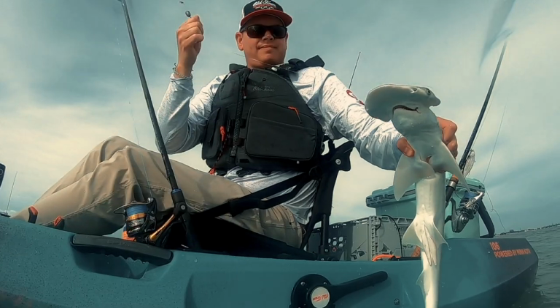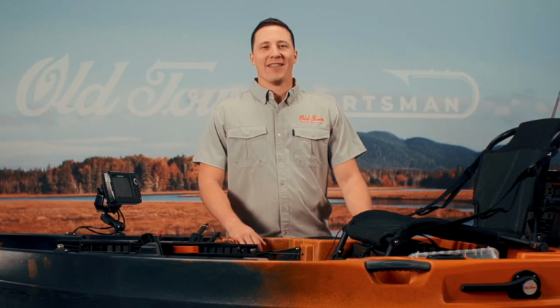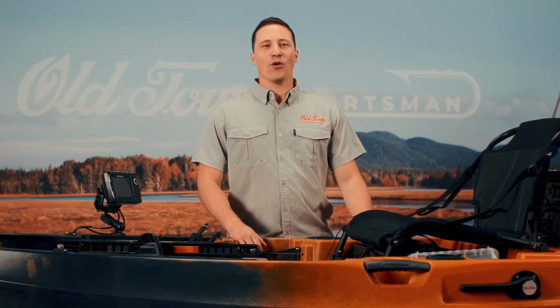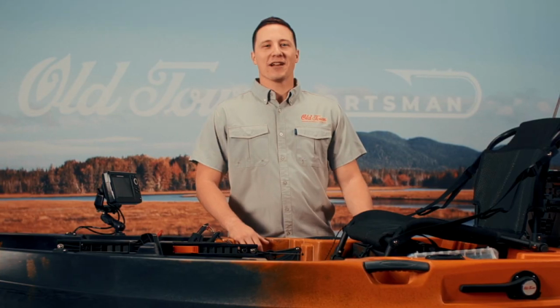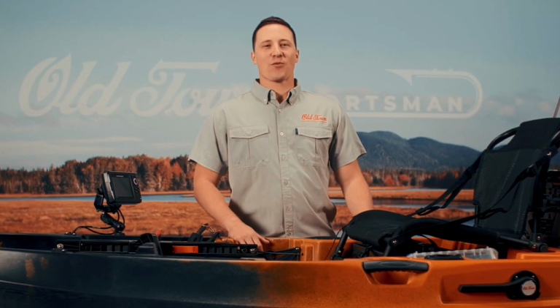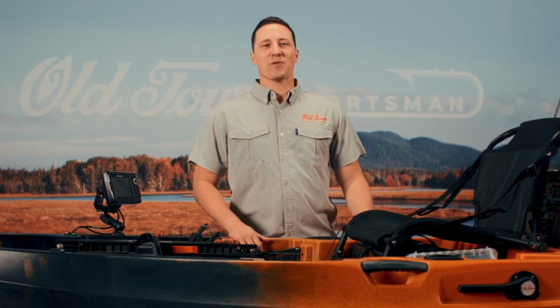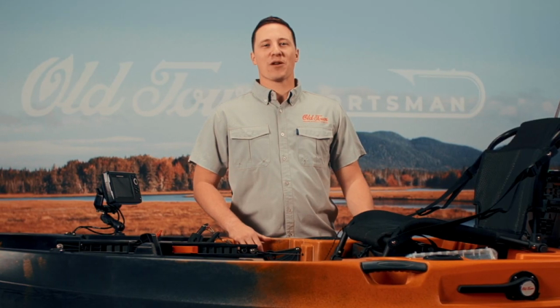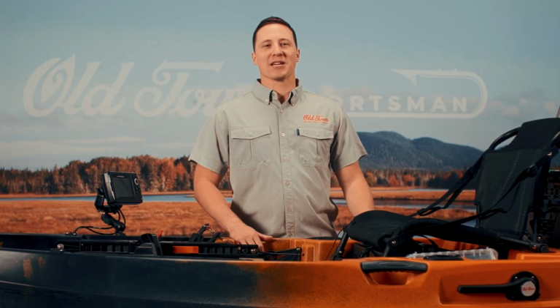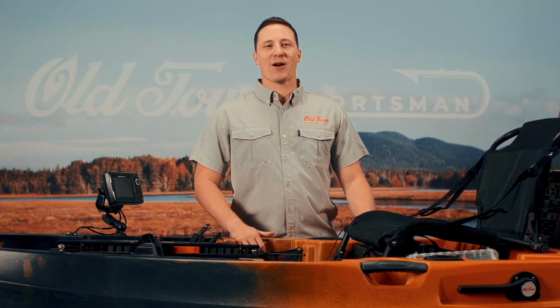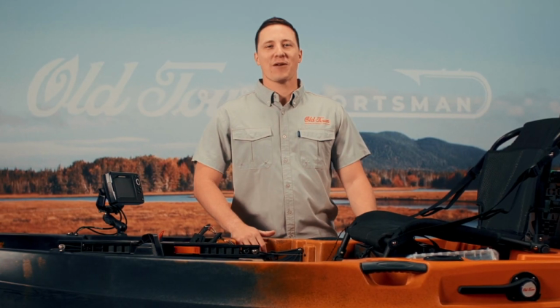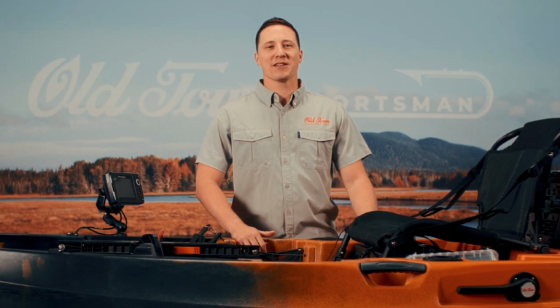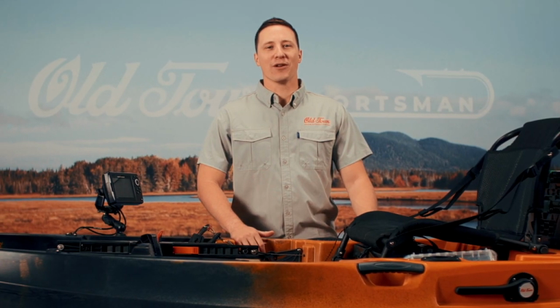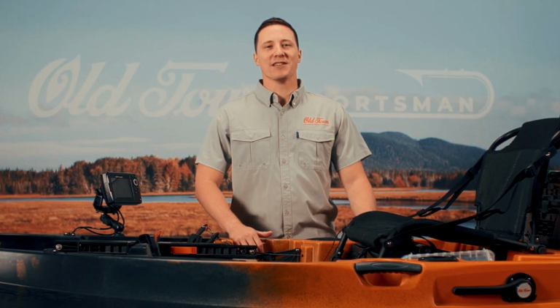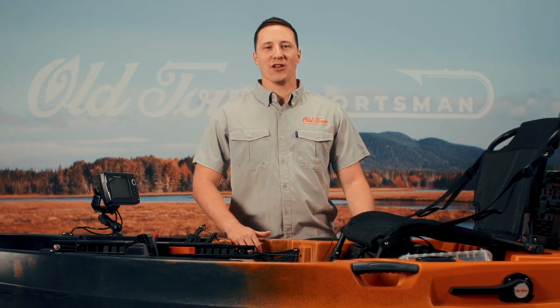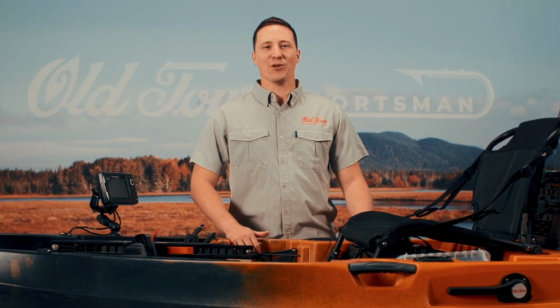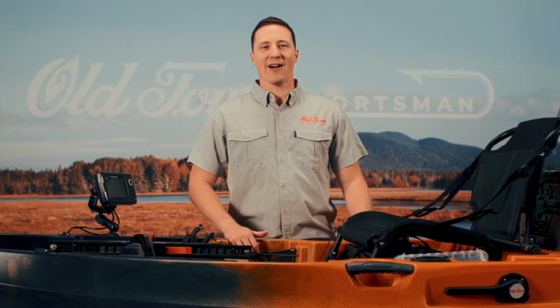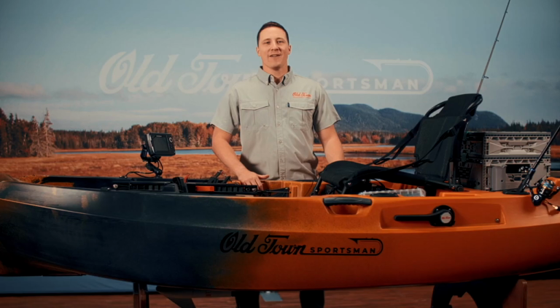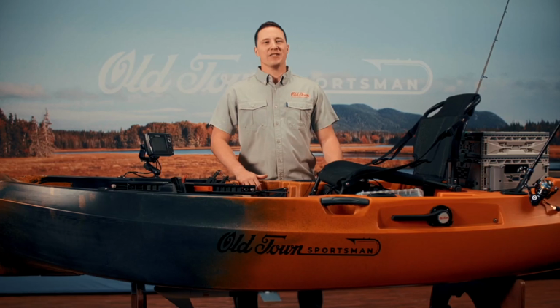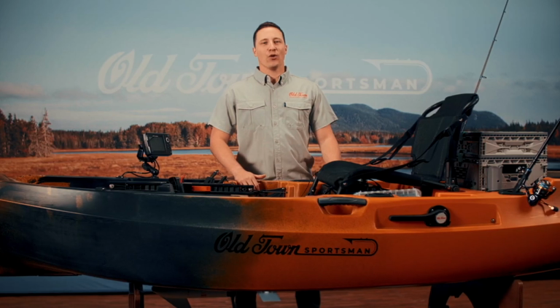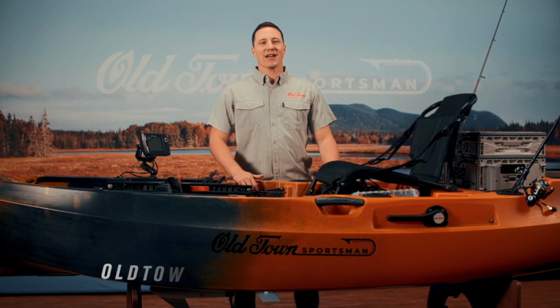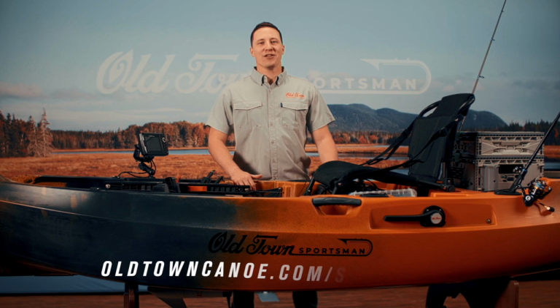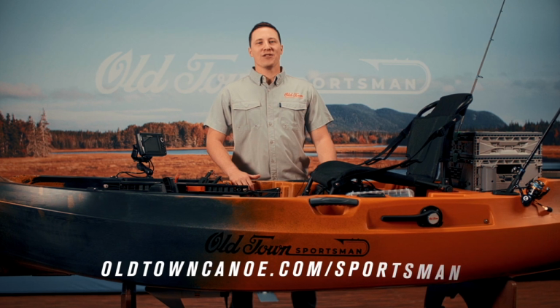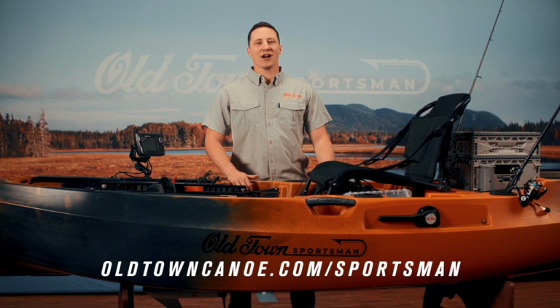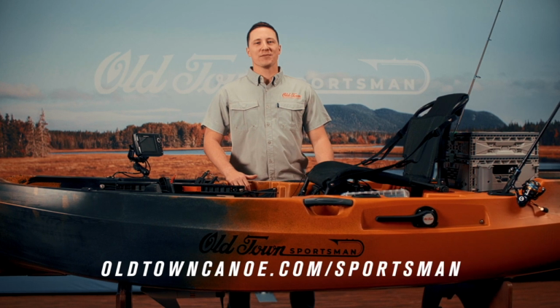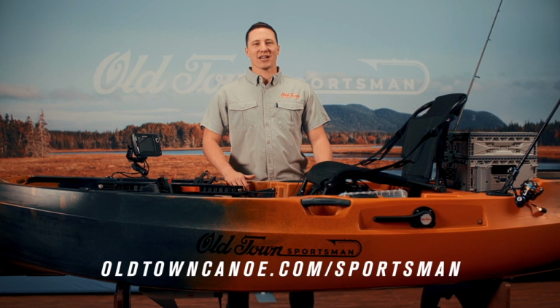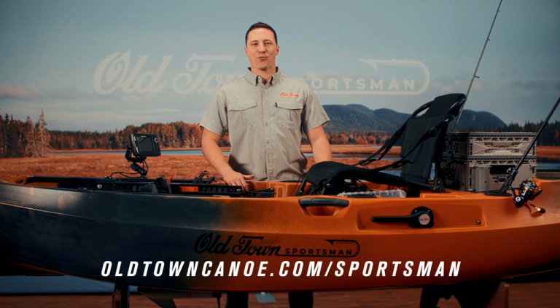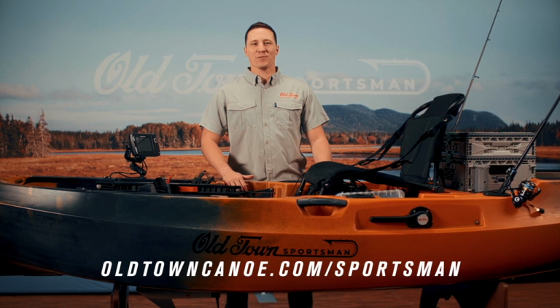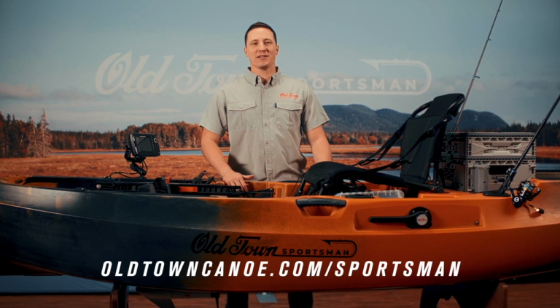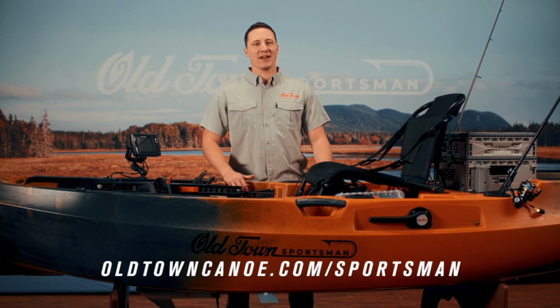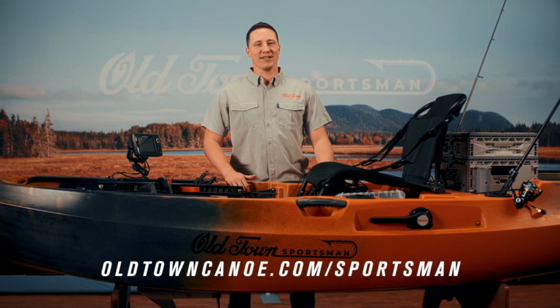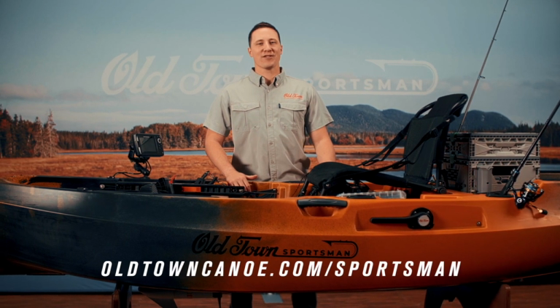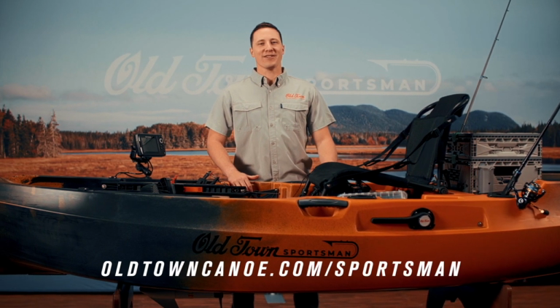The Old Town Sportsman 106 Powered by Minn Kota is available now. Visit oldtowncanoe.com/sportsman to find a dealer near you.